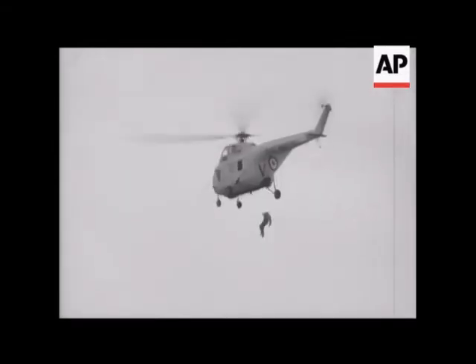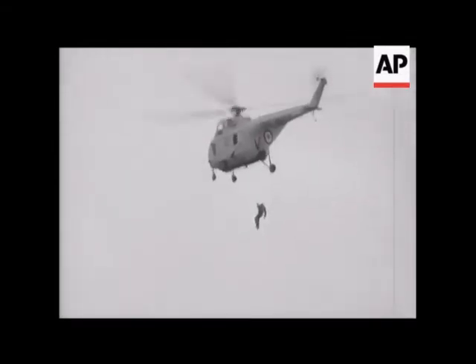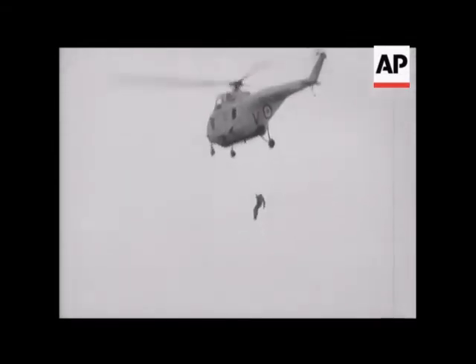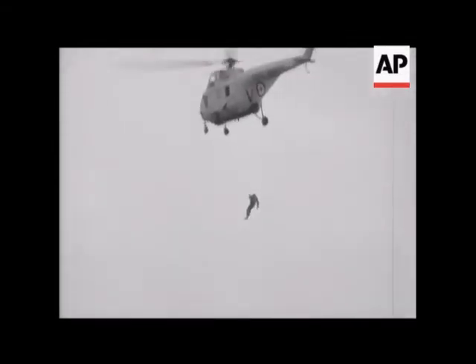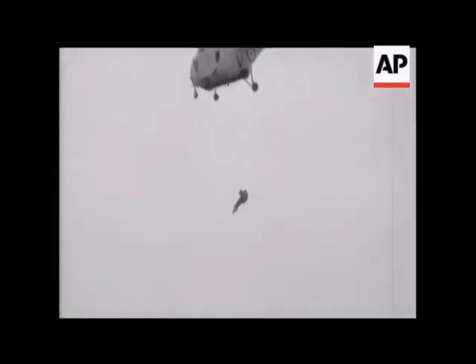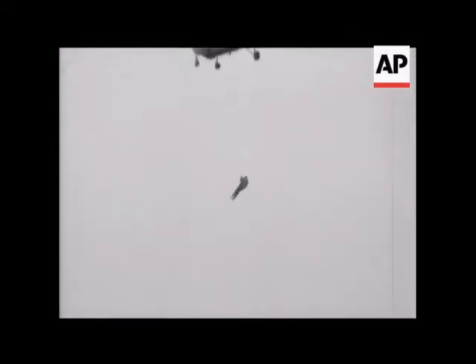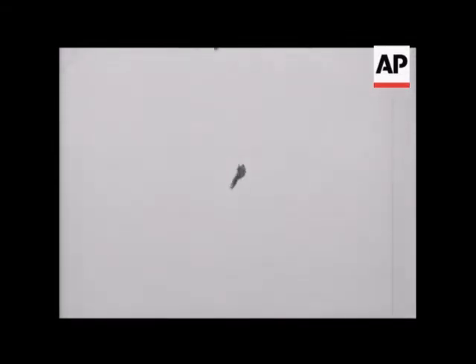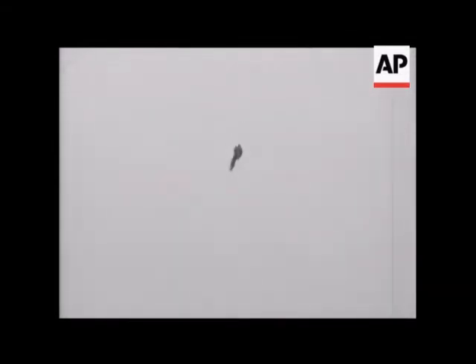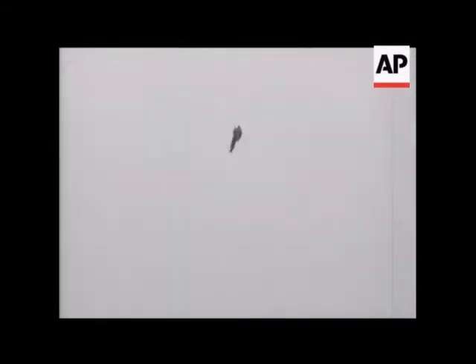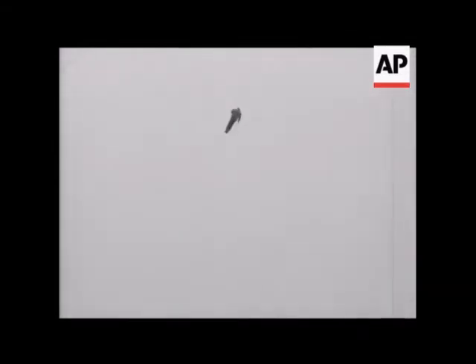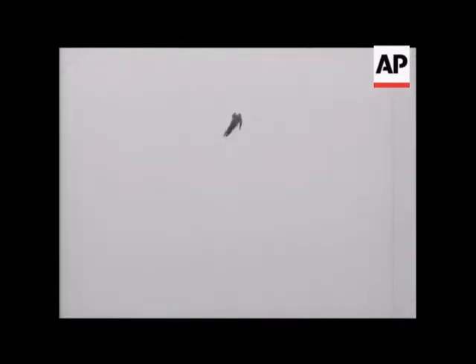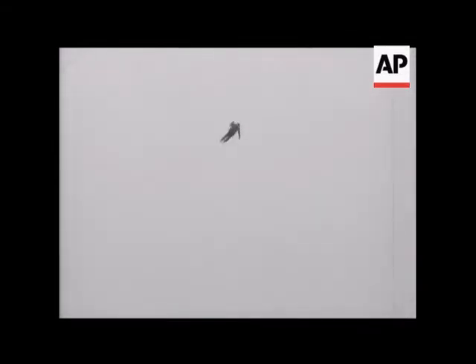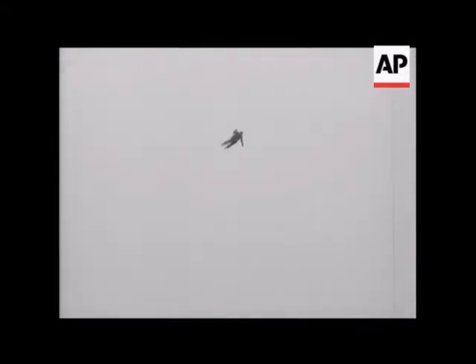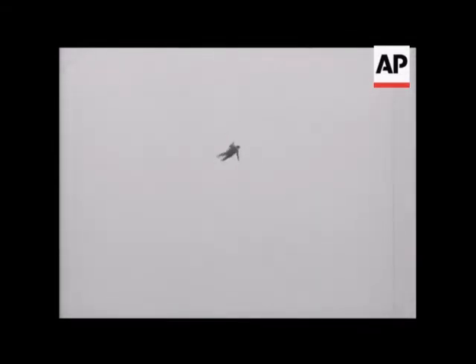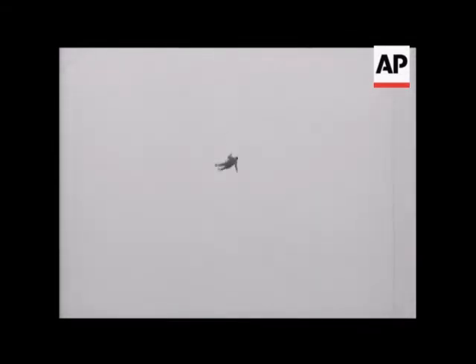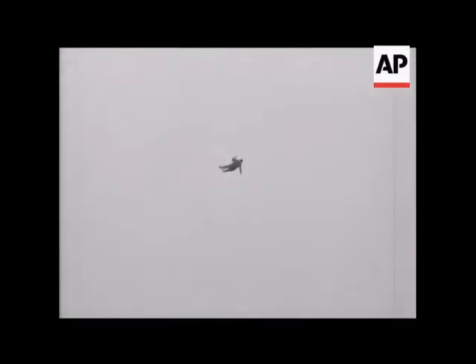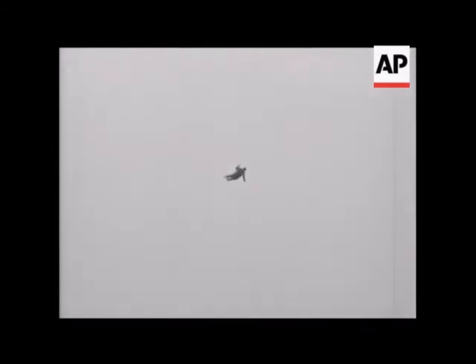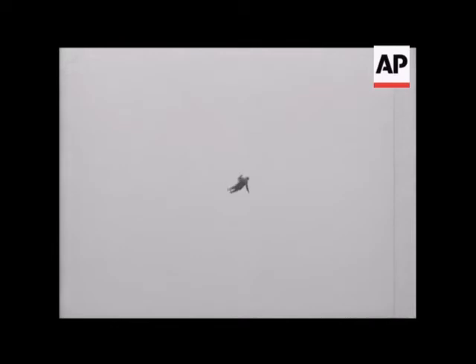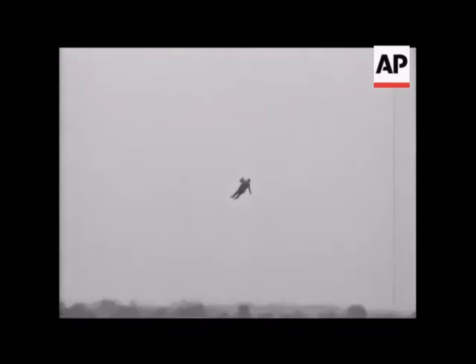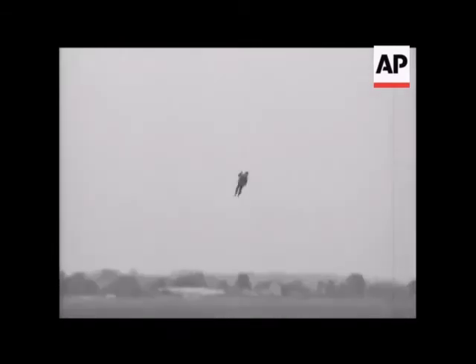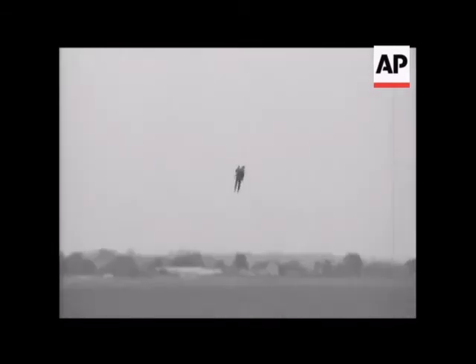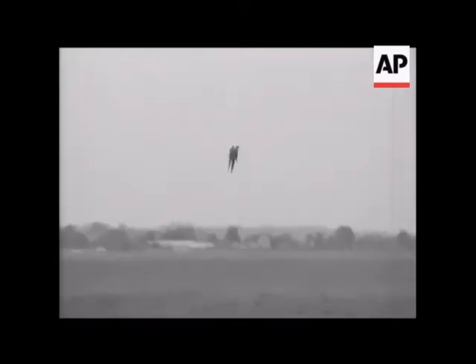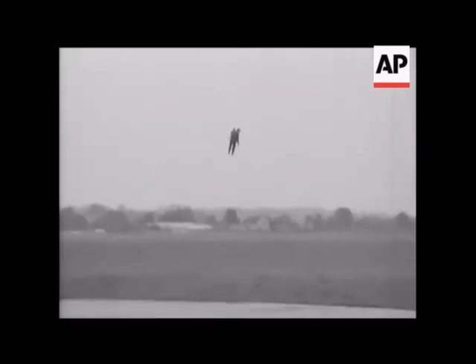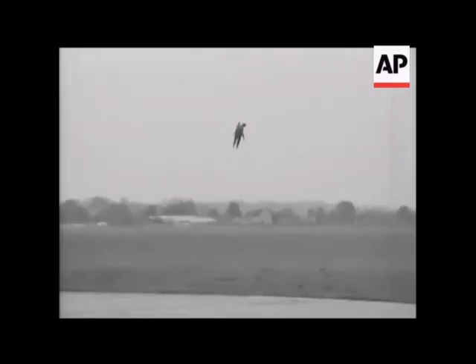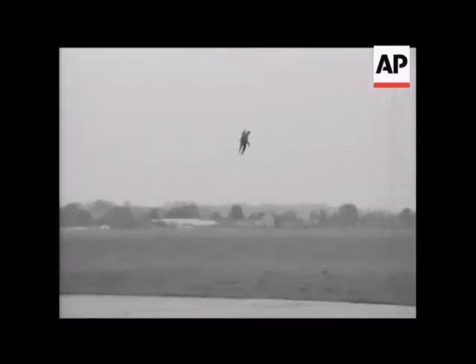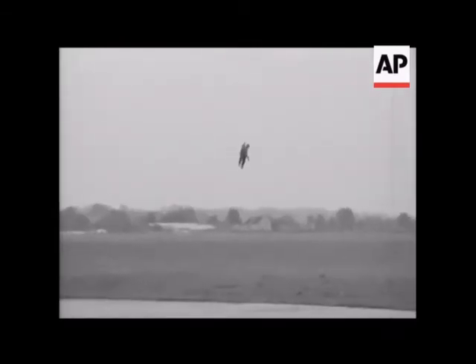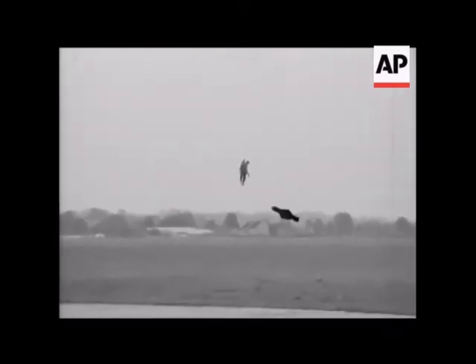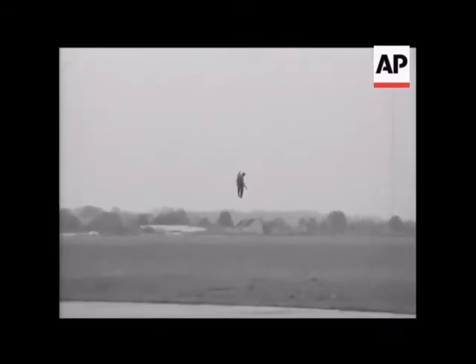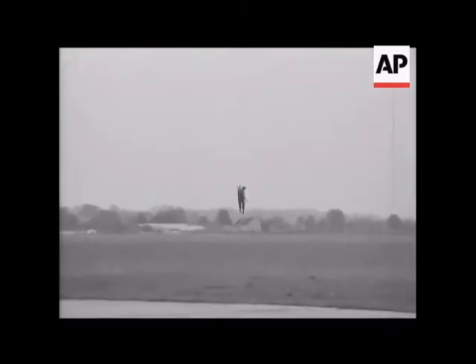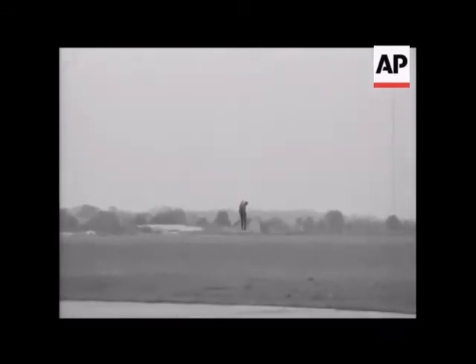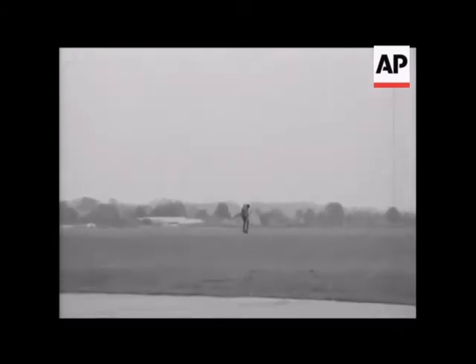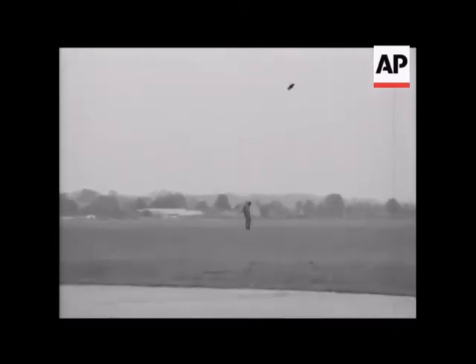How to come downstairs without really trying — a lesson in descent by hot hands.